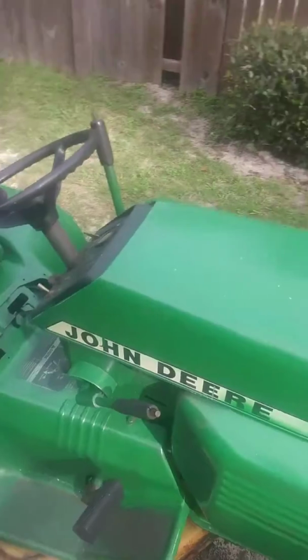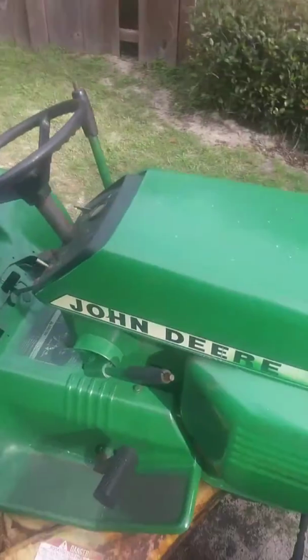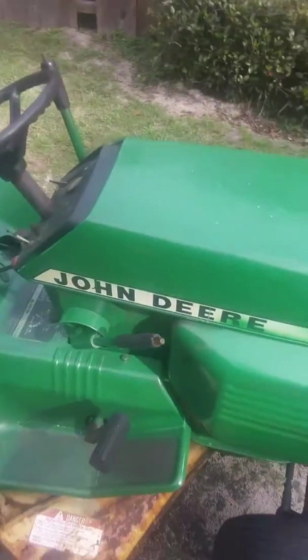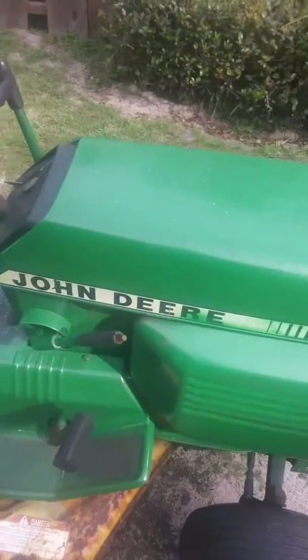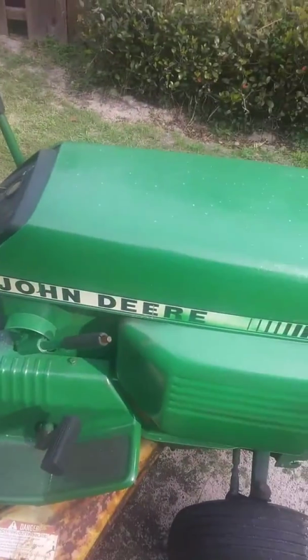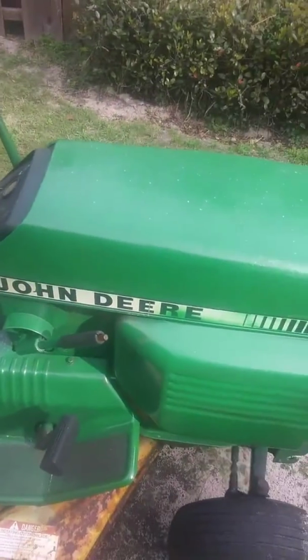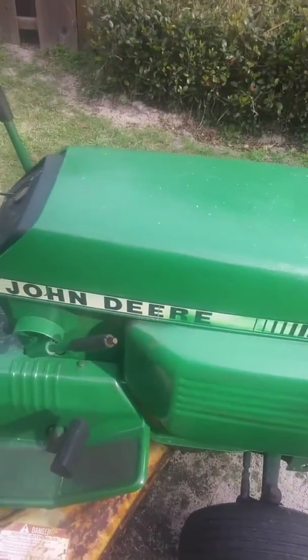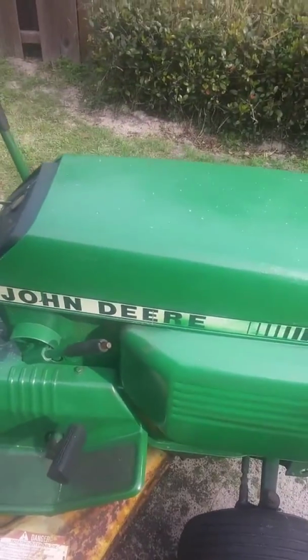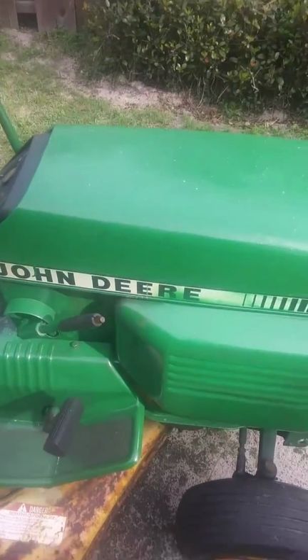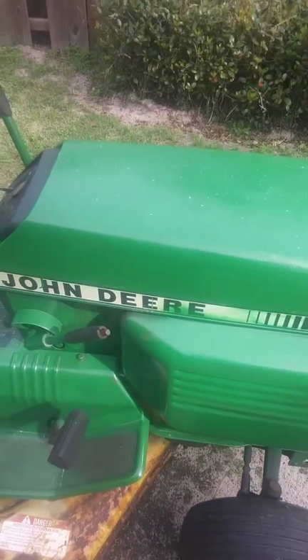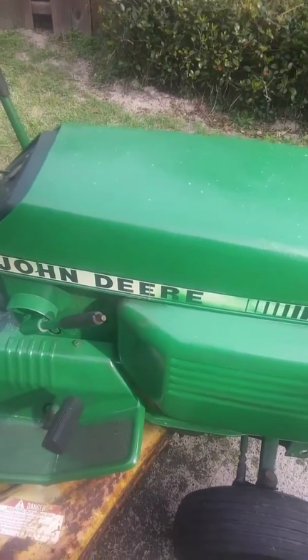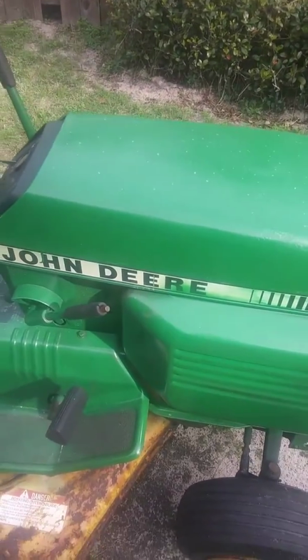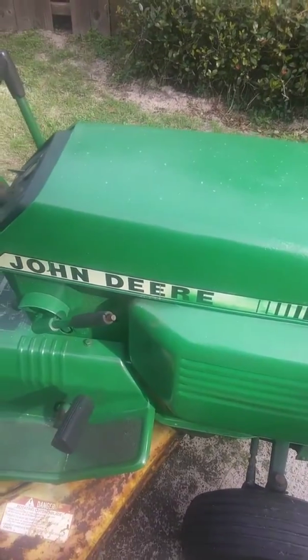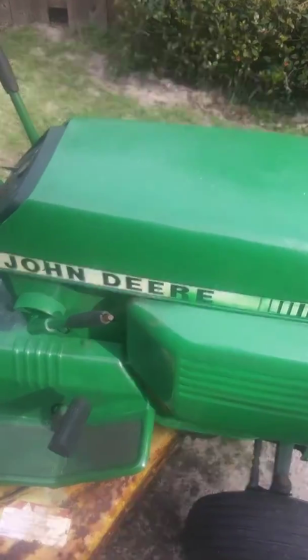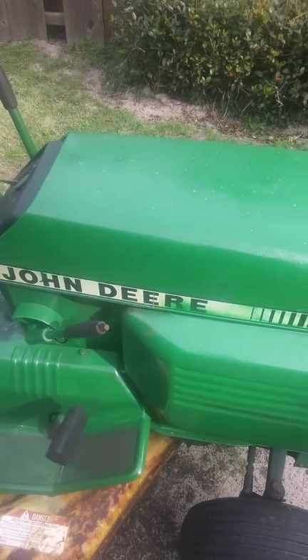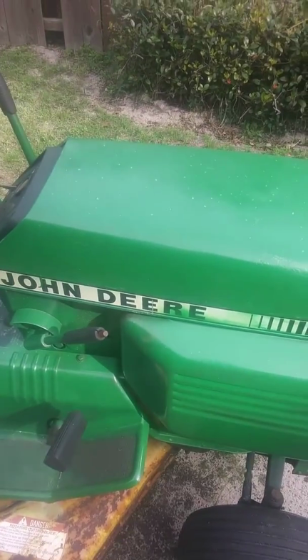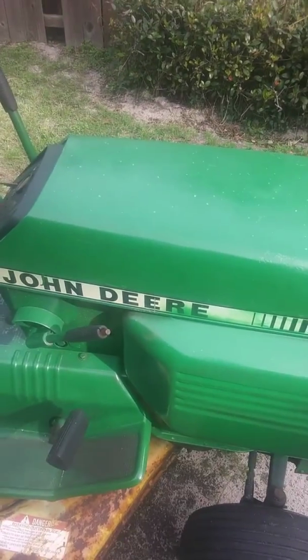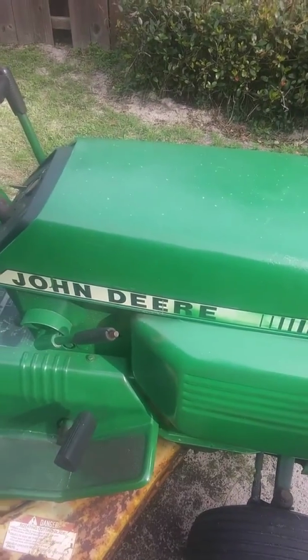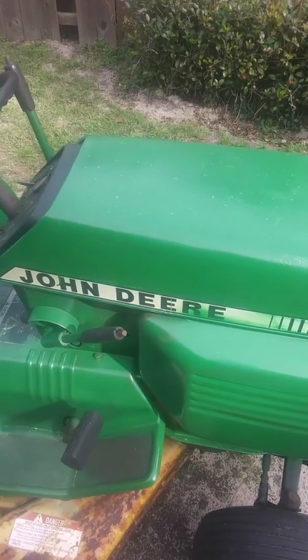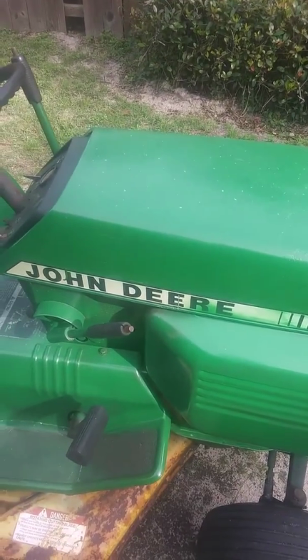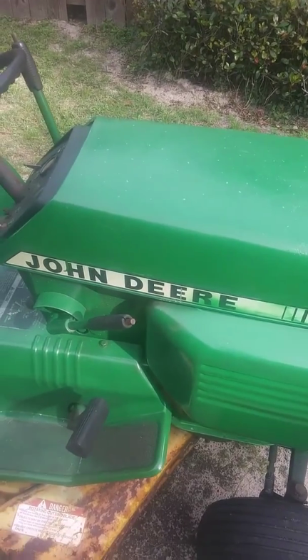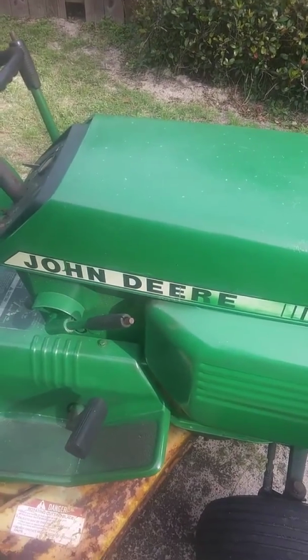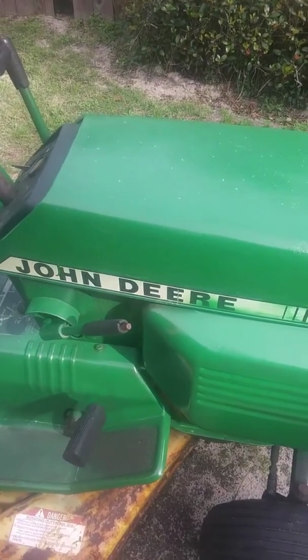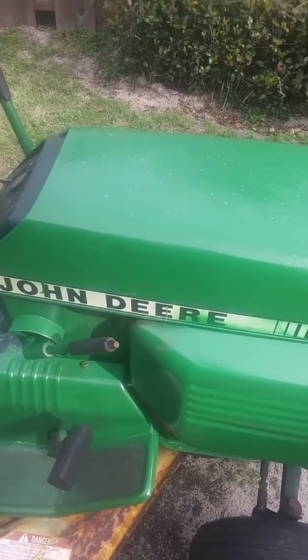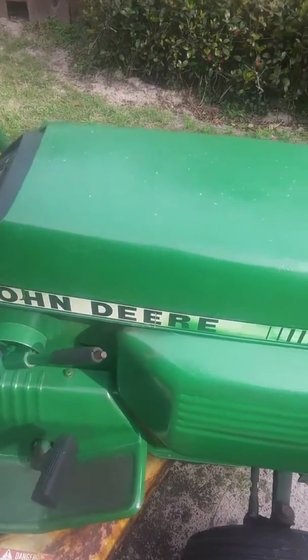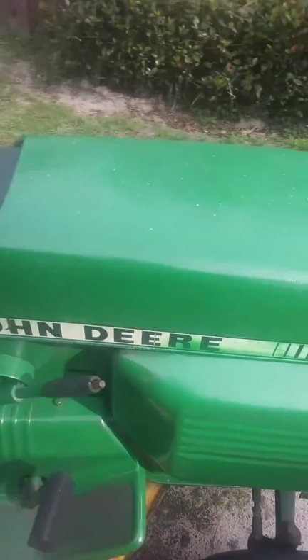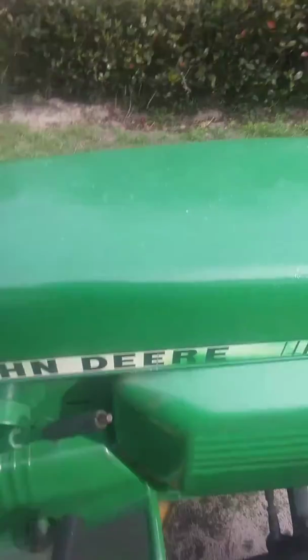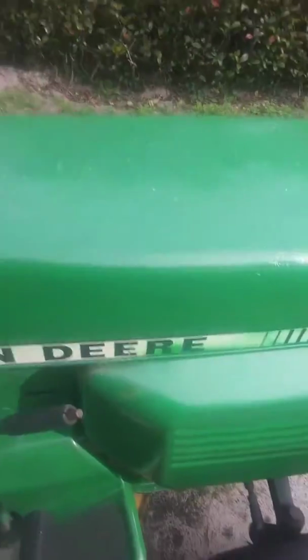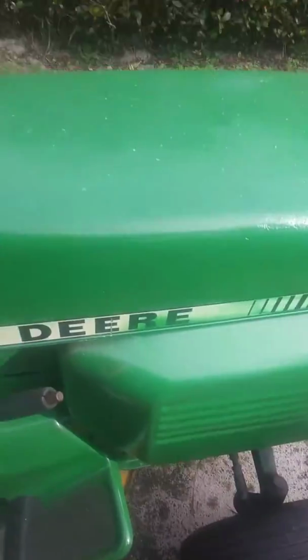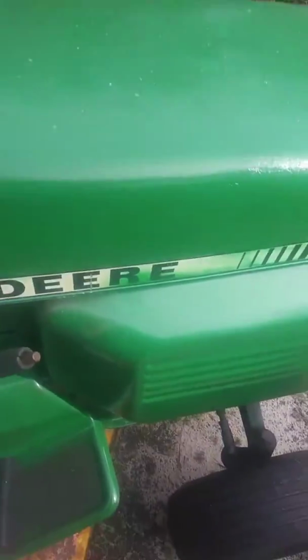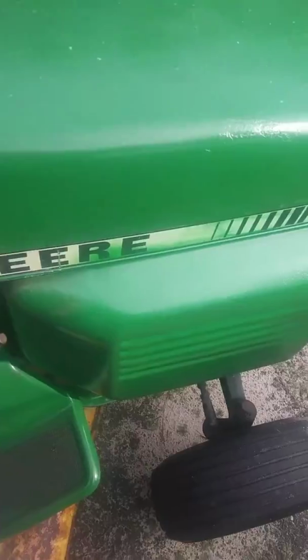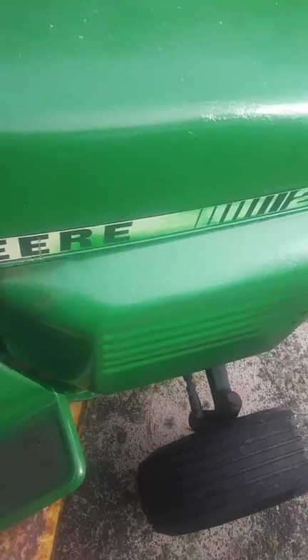Good morning, YouTube. It's Monday and I got this John Deere tractor that I'm selling. Let me show you guys the motor.